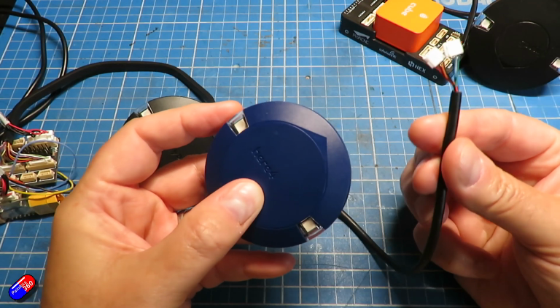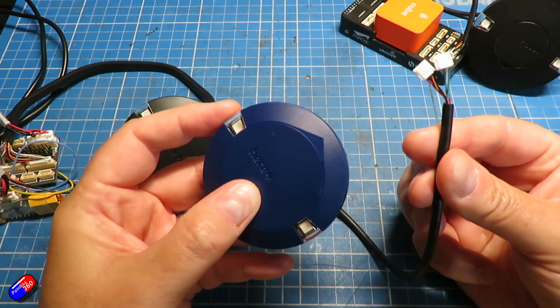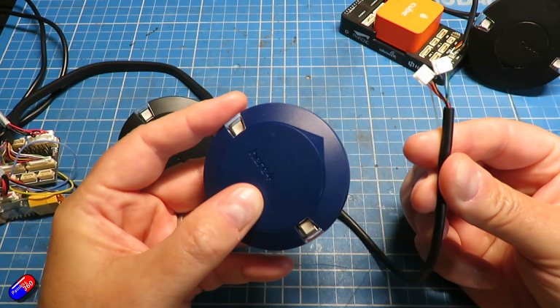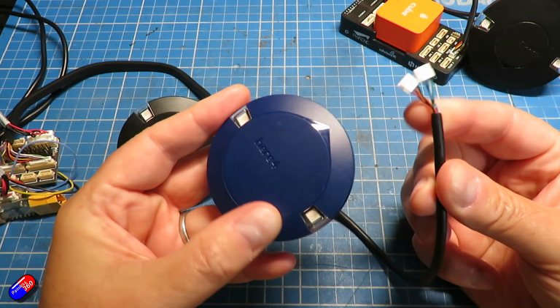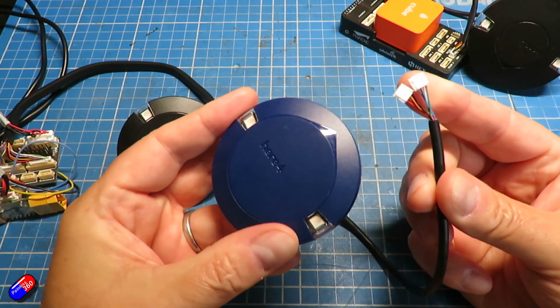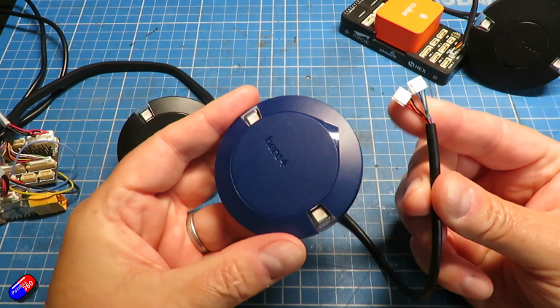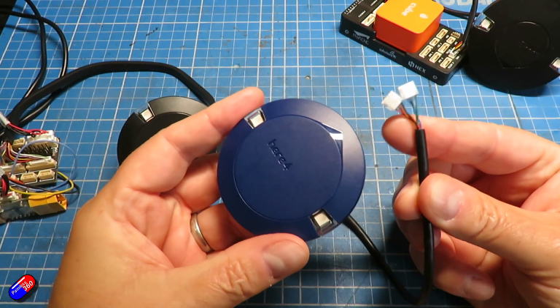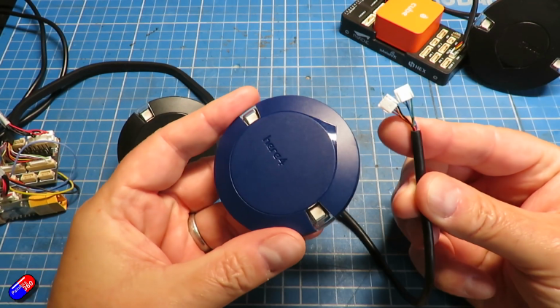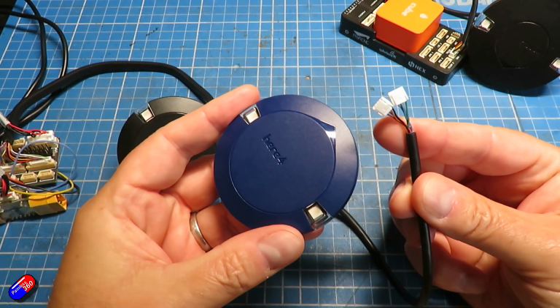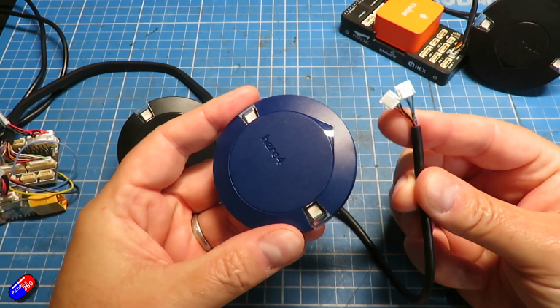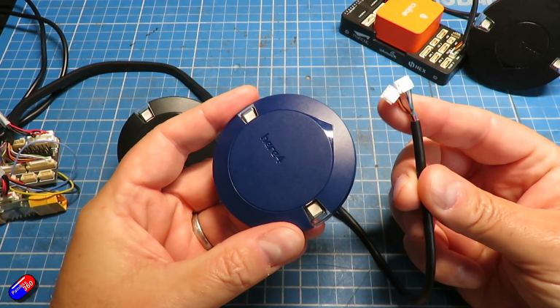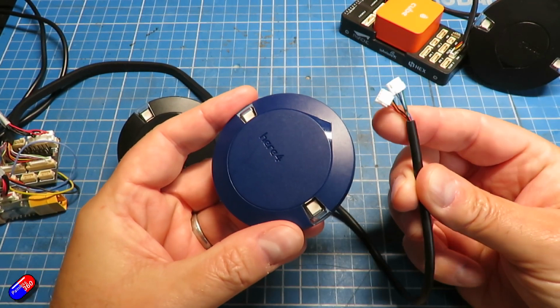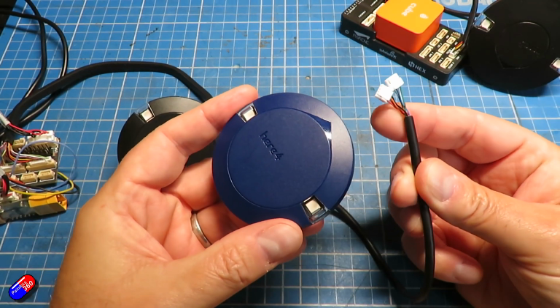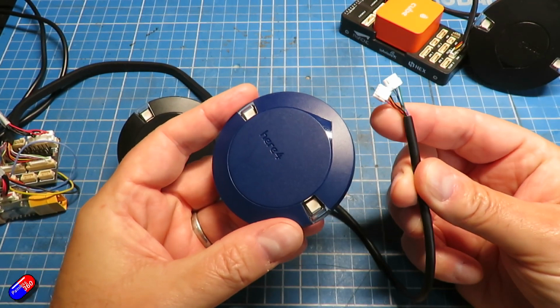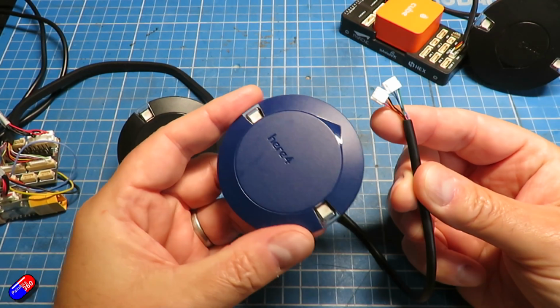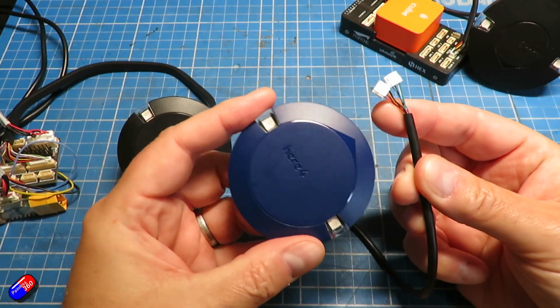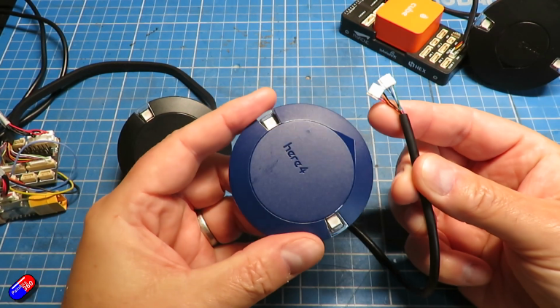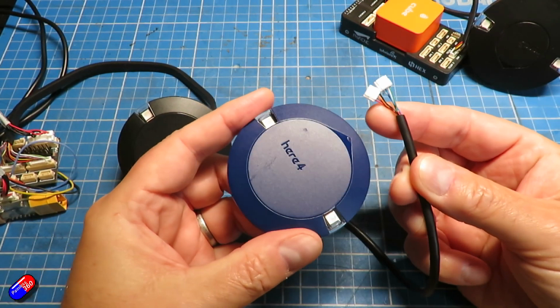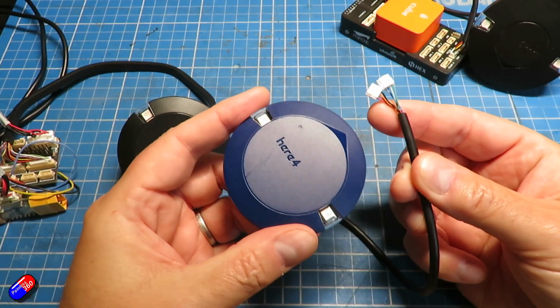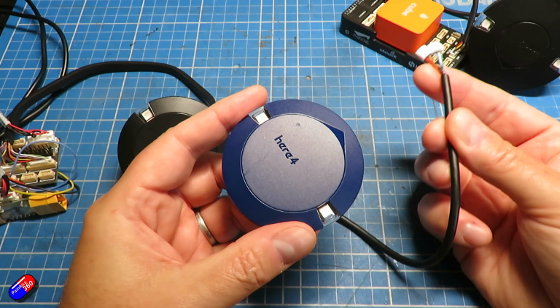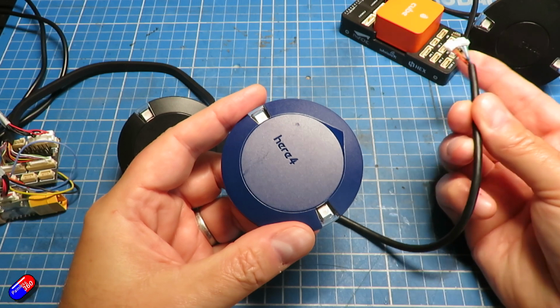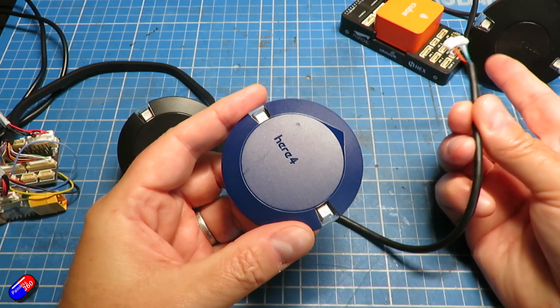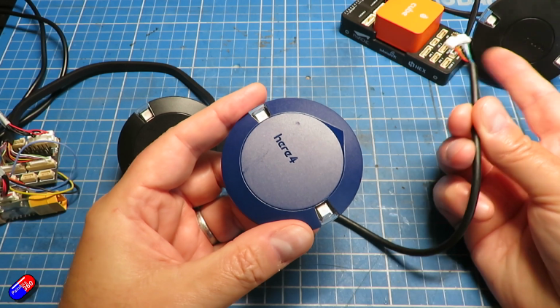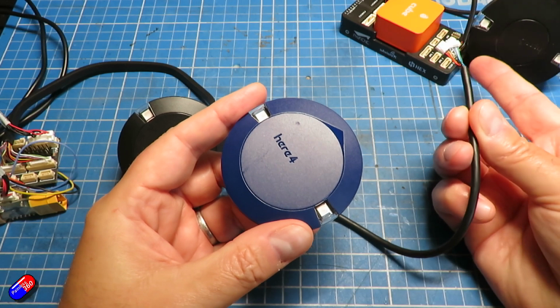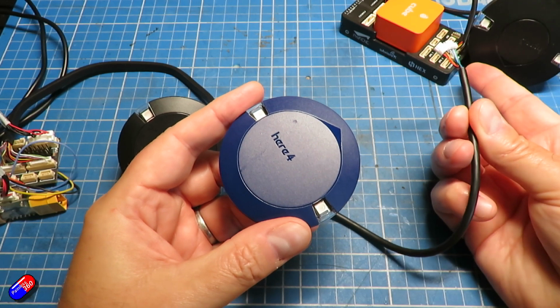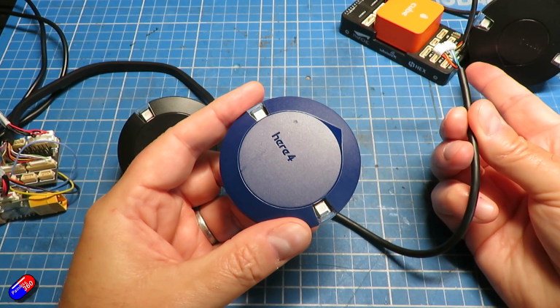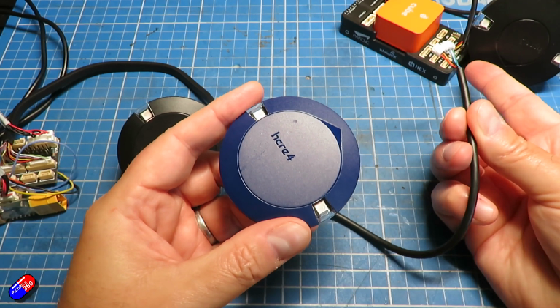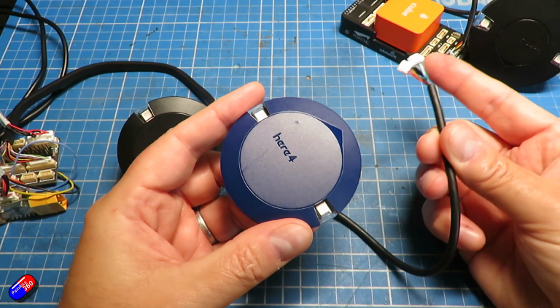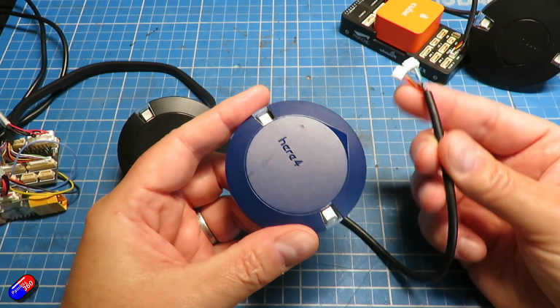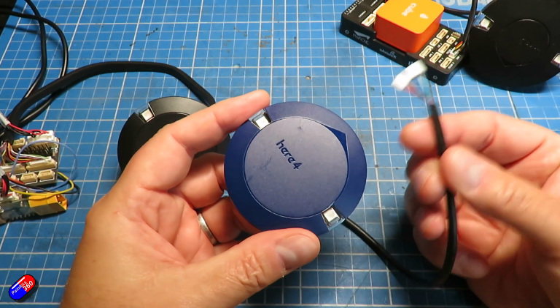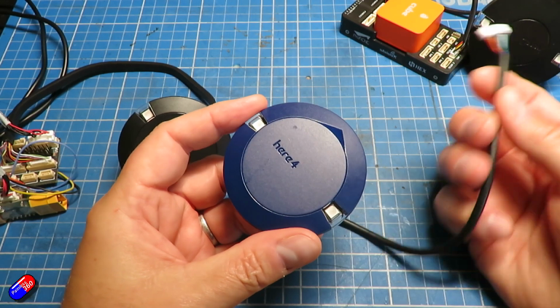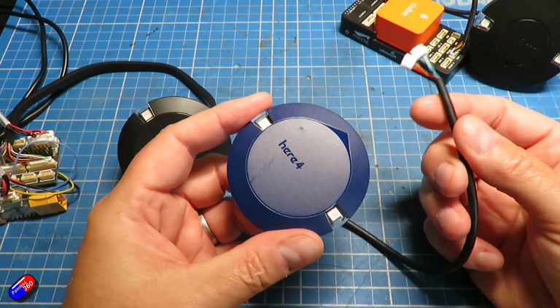The Here4 tends to have these kinds of cables on by default — it has two connectors, and you plug one of those into the CAN port and configure it as normal.